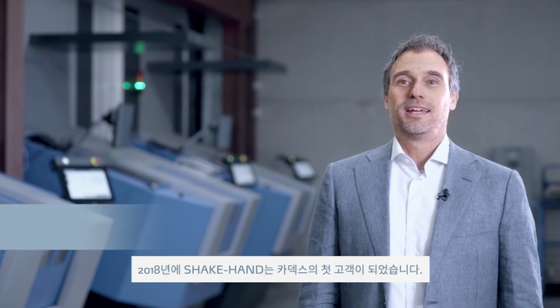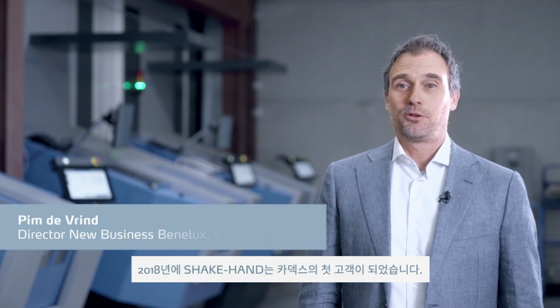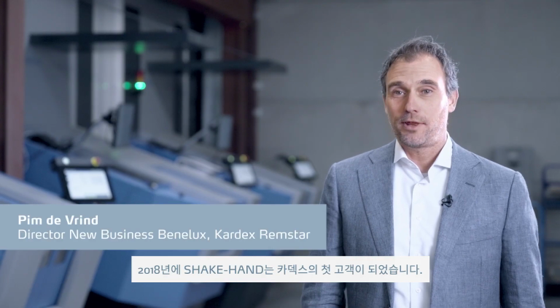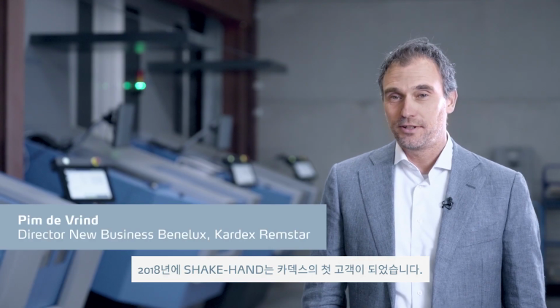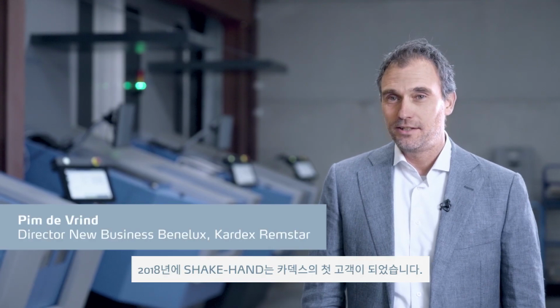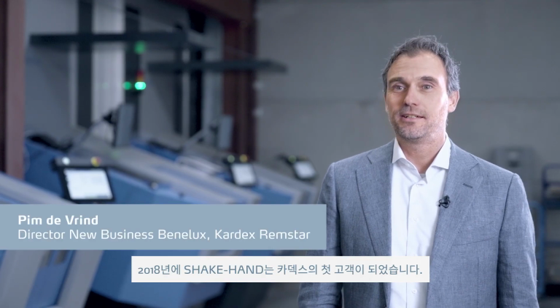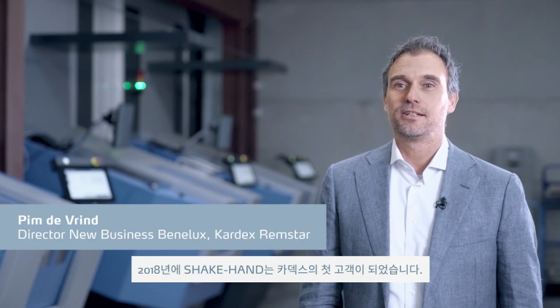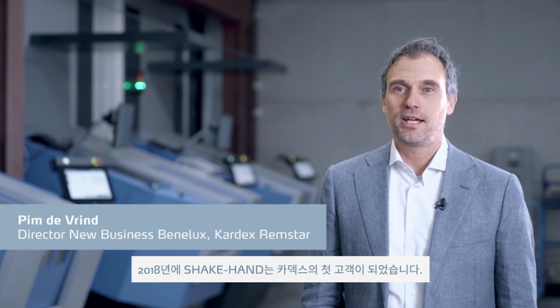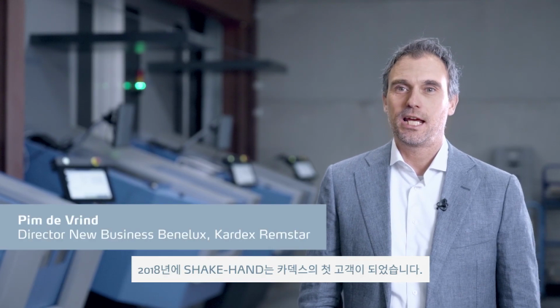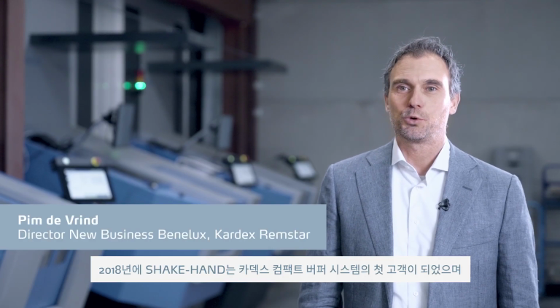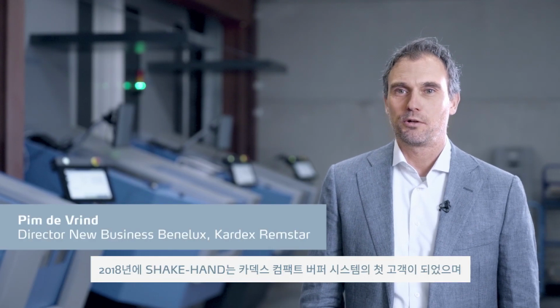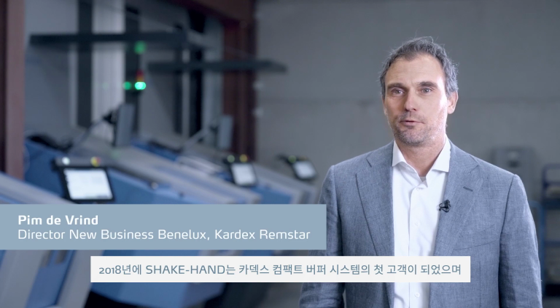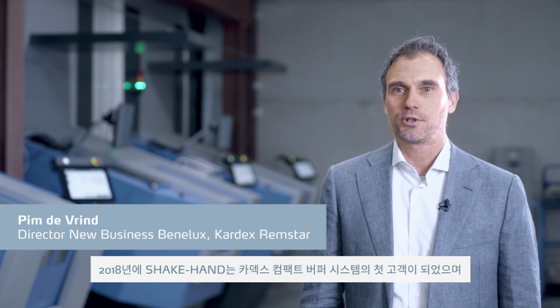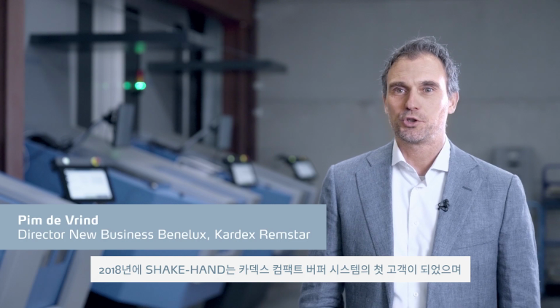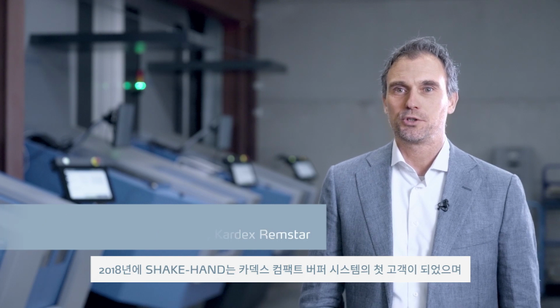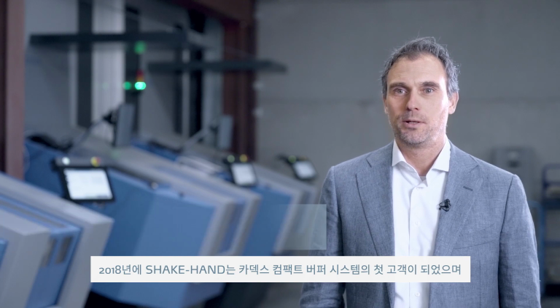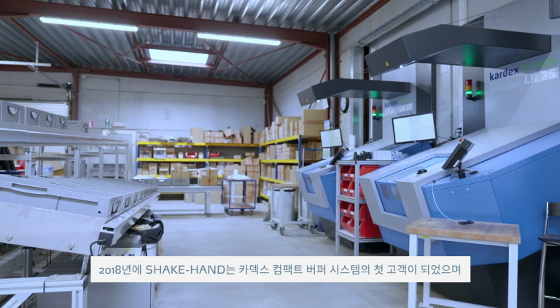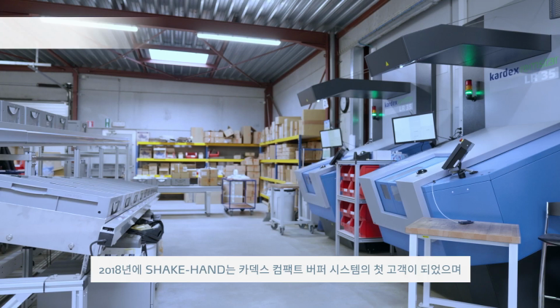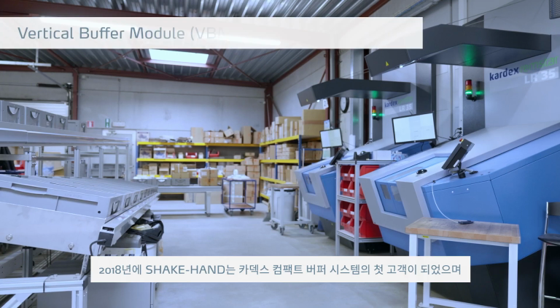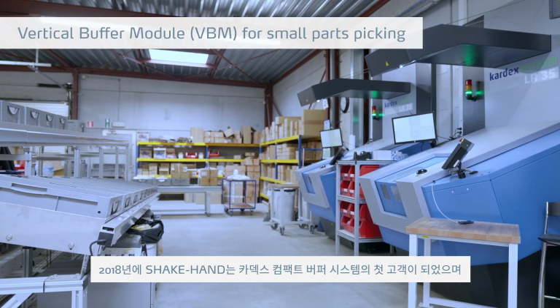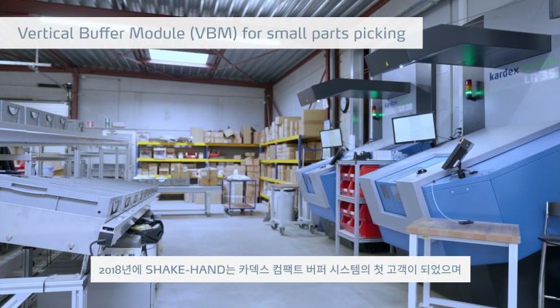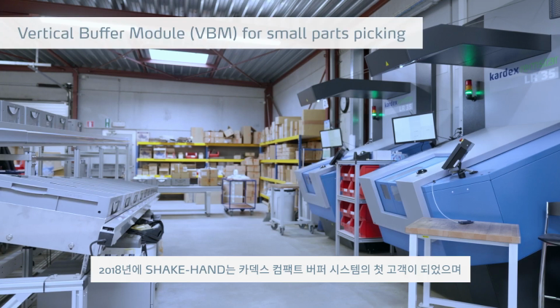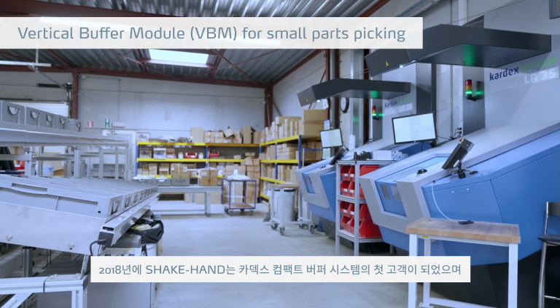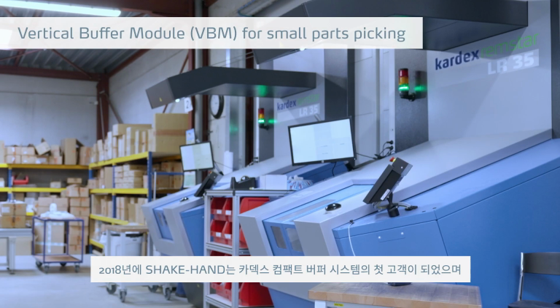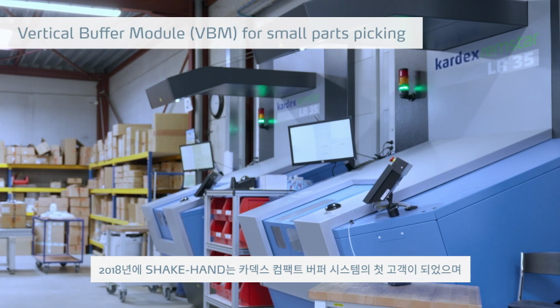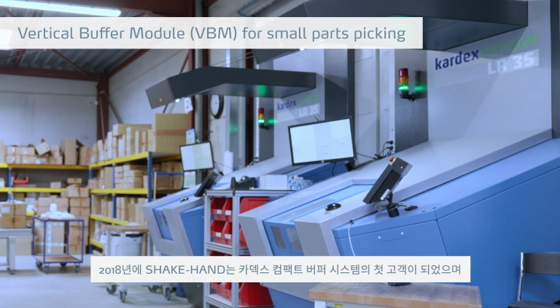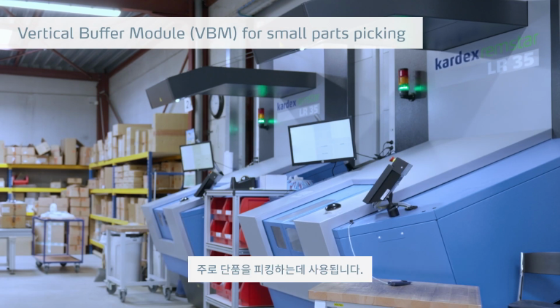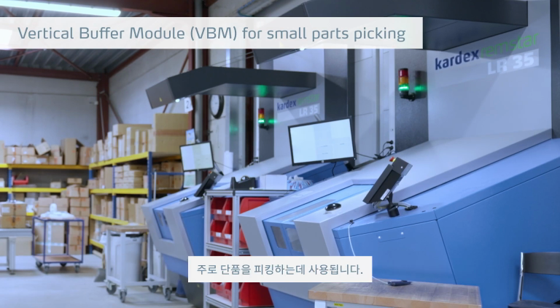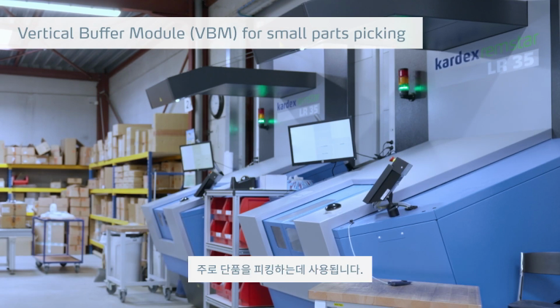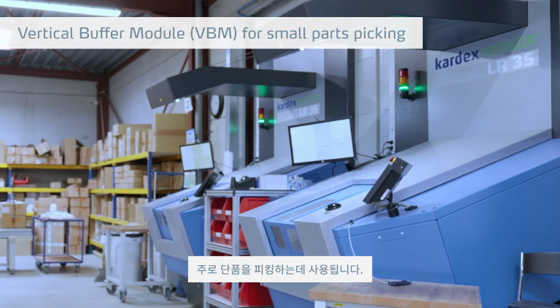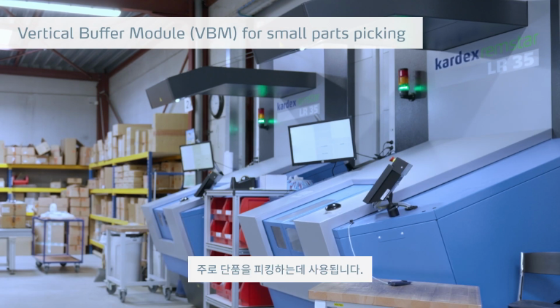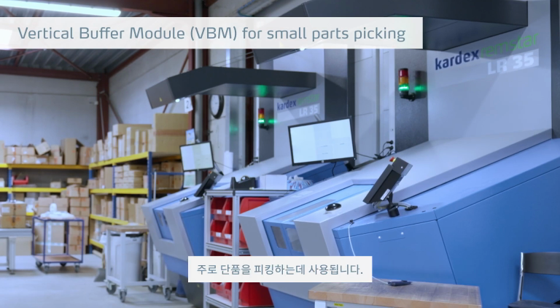In 2018, Shakehand was one of the first customers to implement the Cardex VBM for their storage and picking of single items.